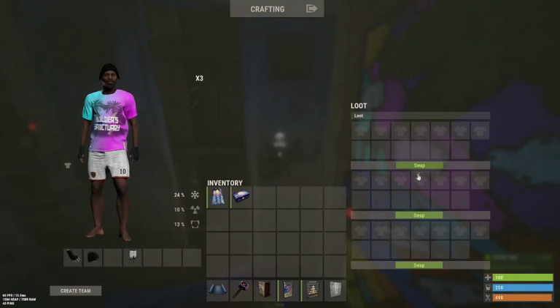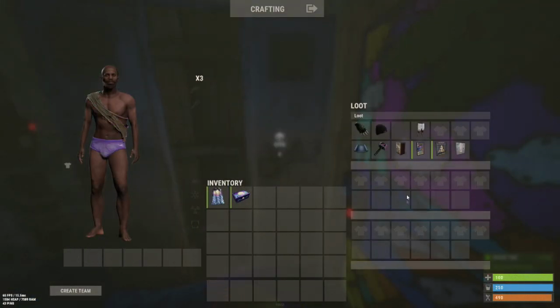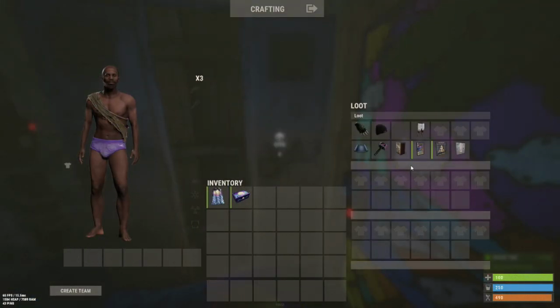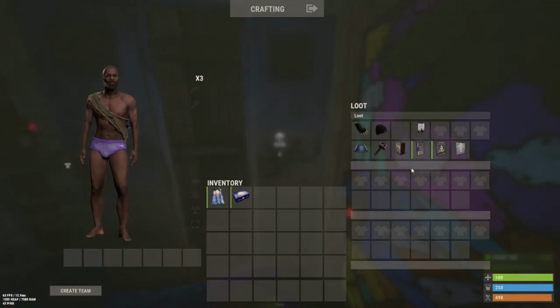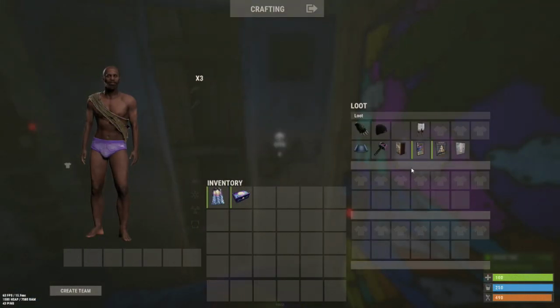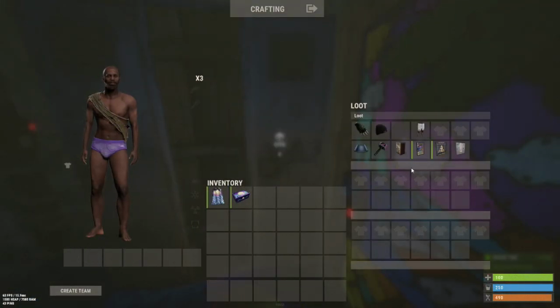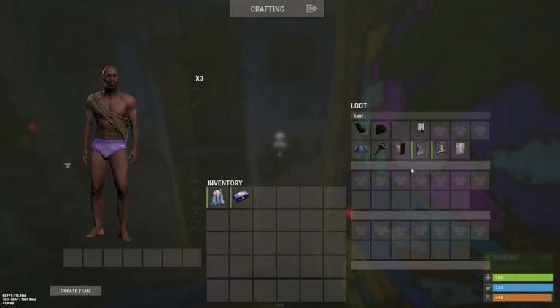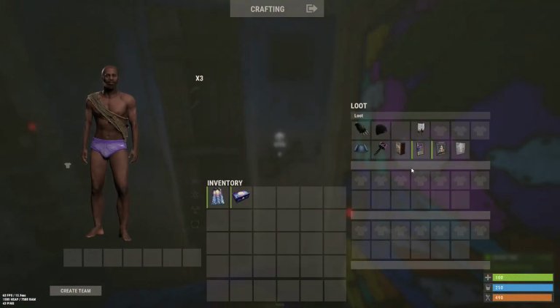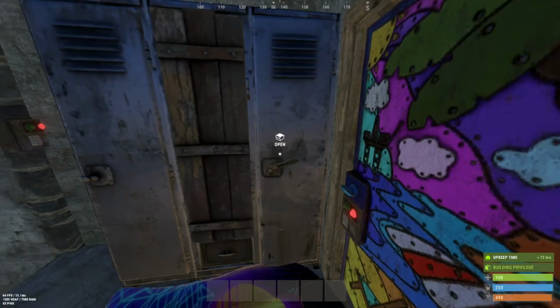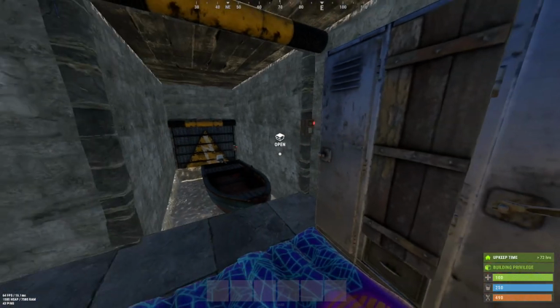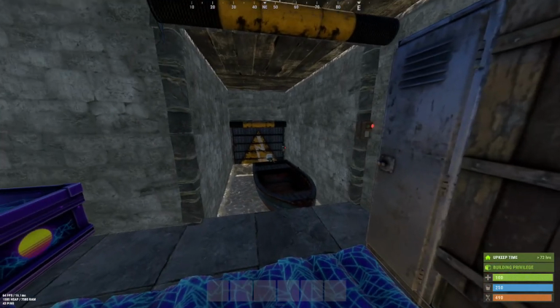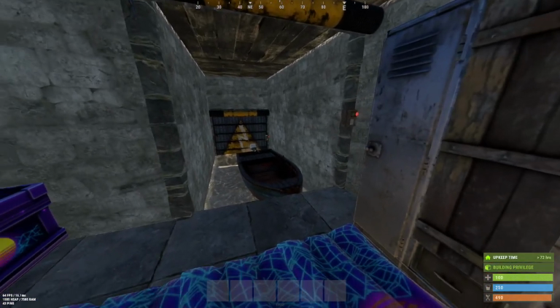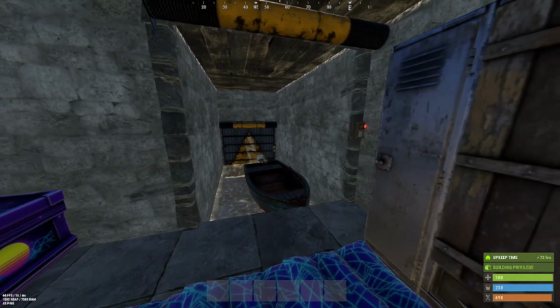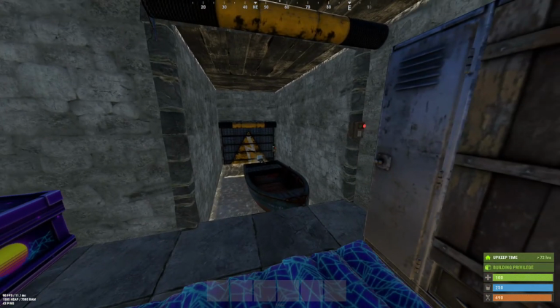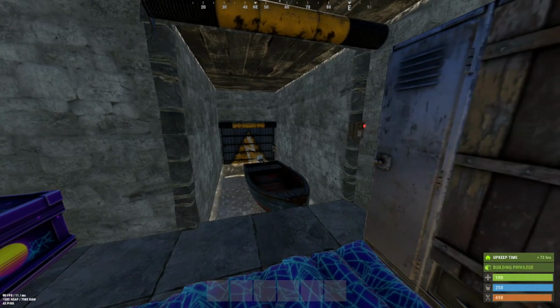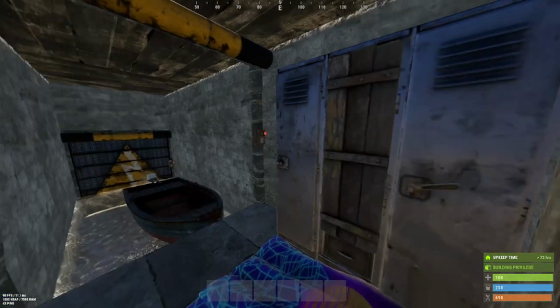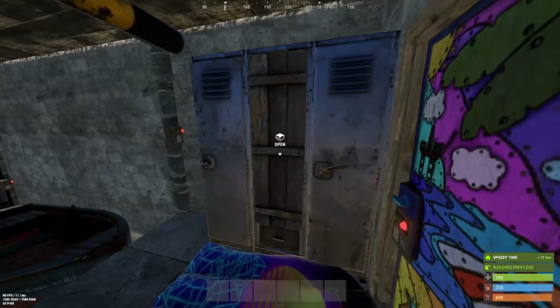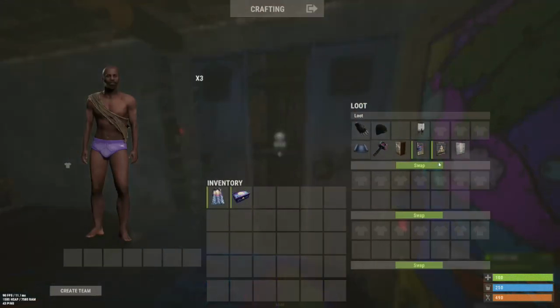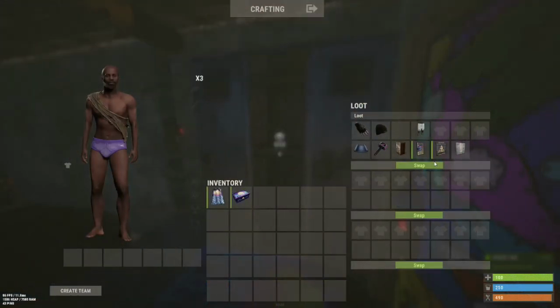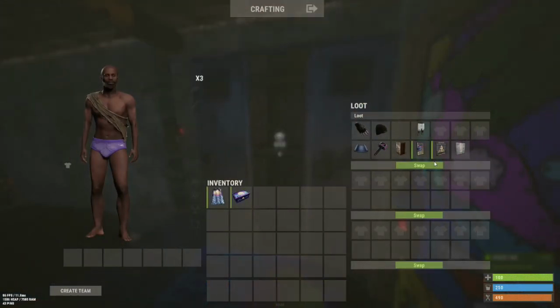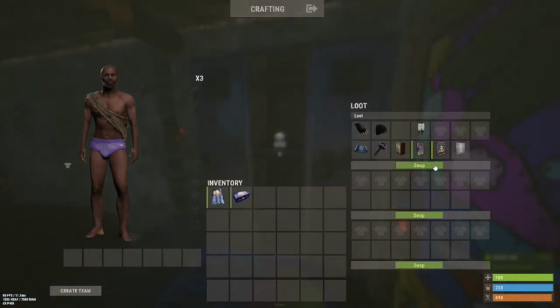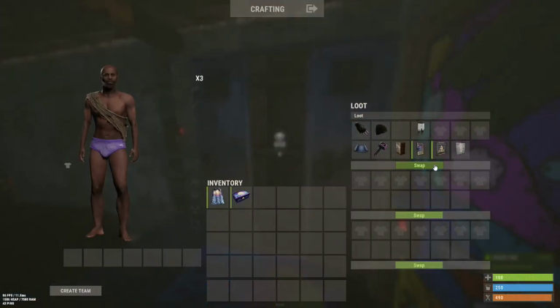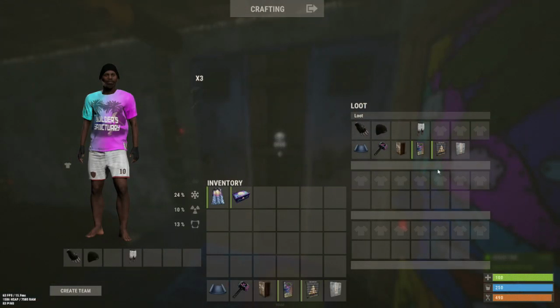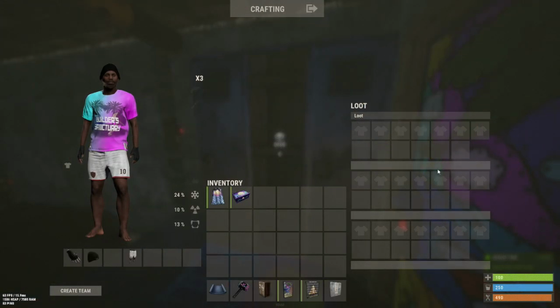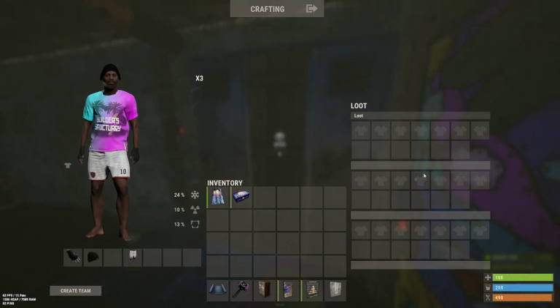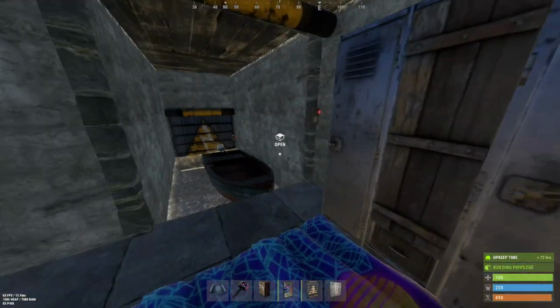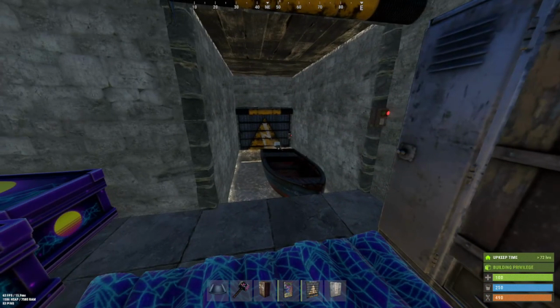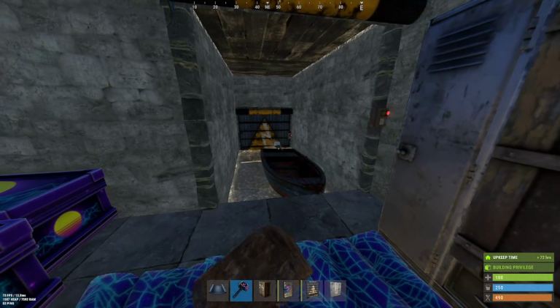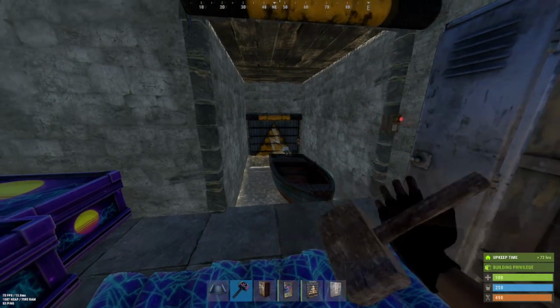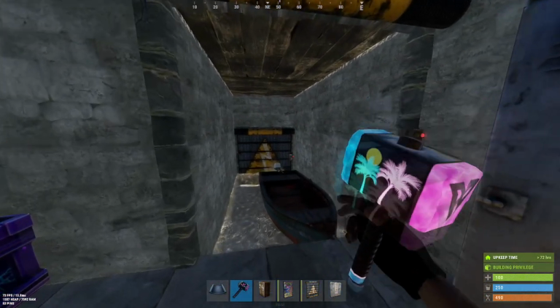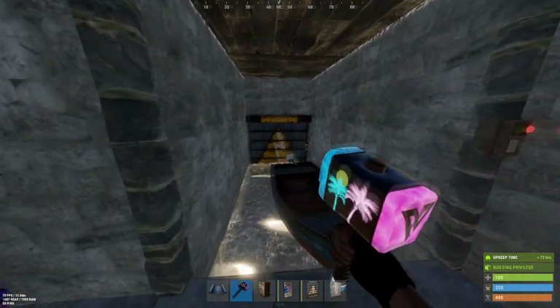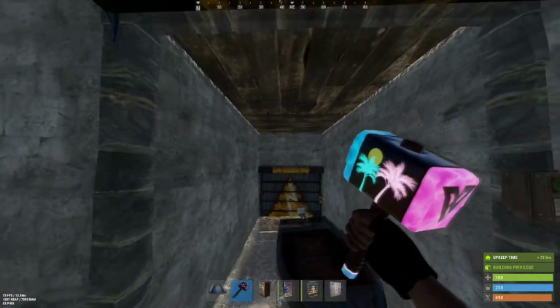Deploy all your kits and the base is done.